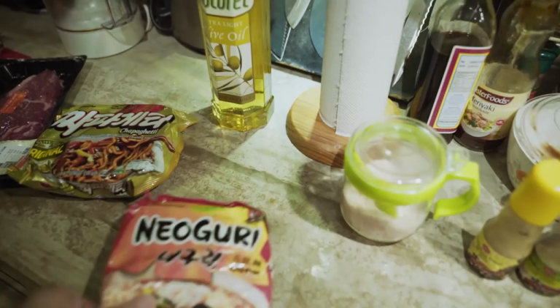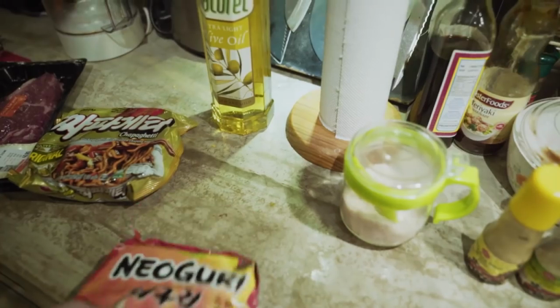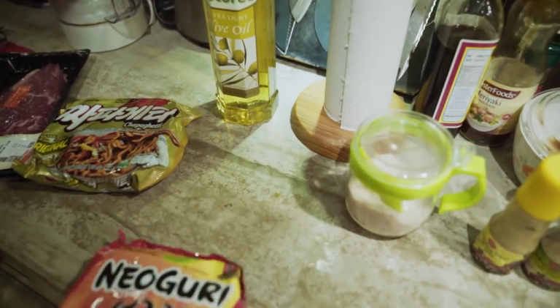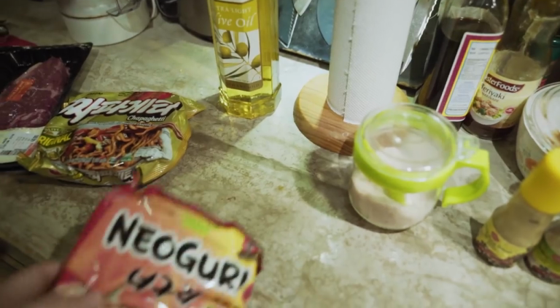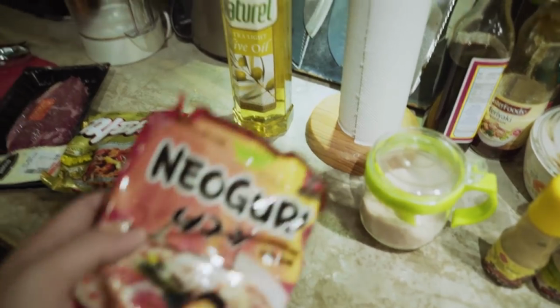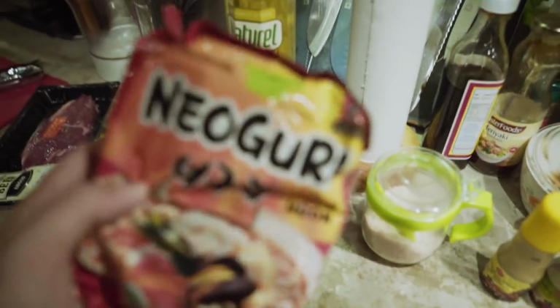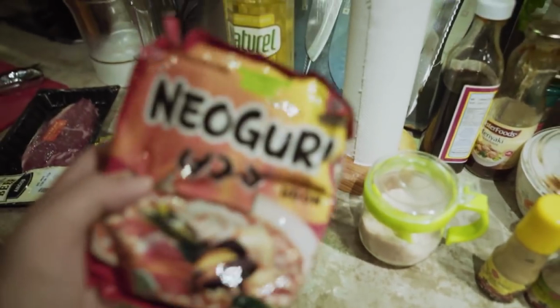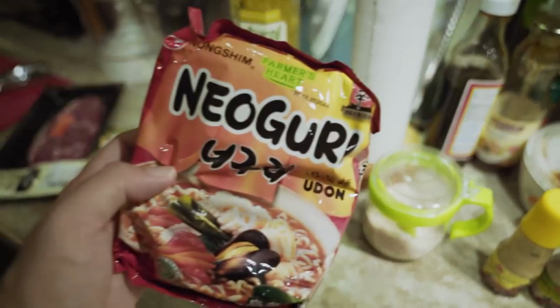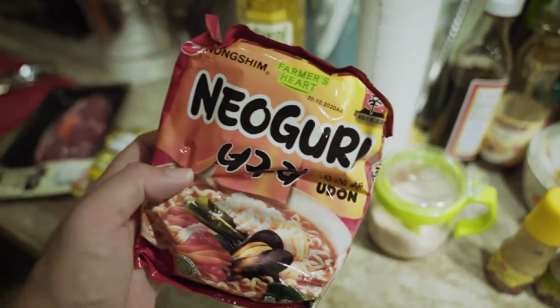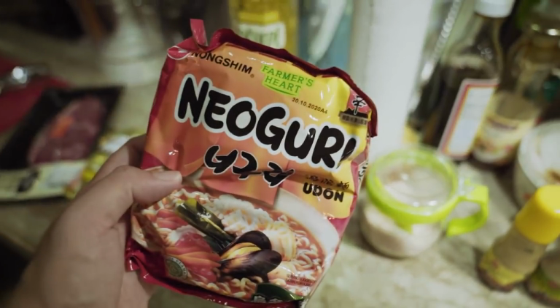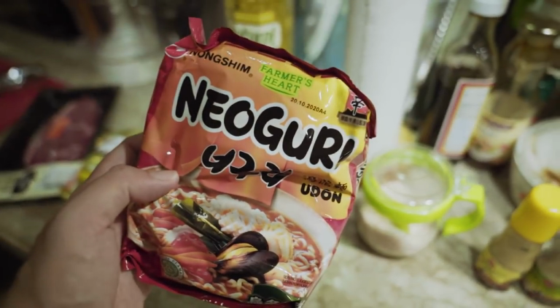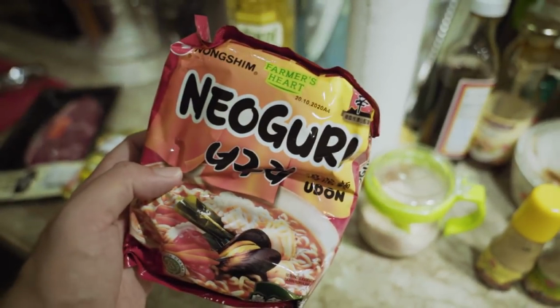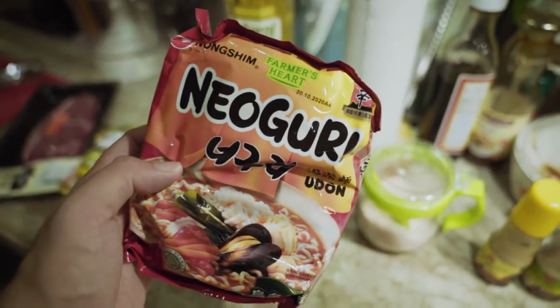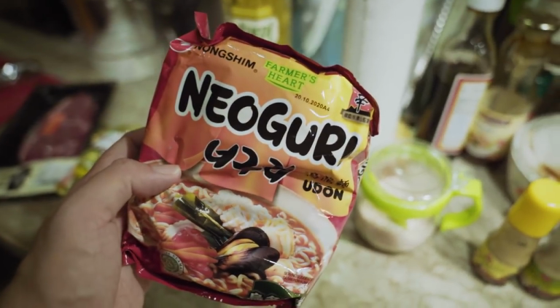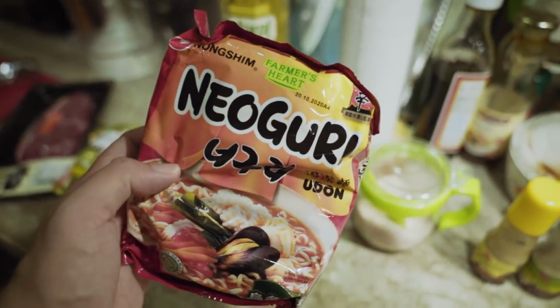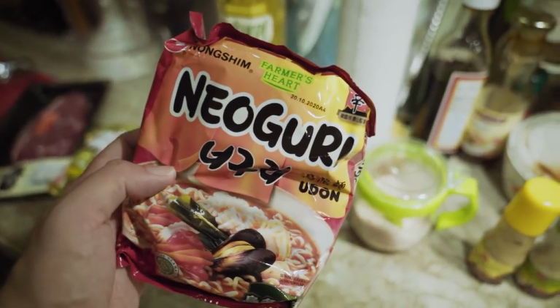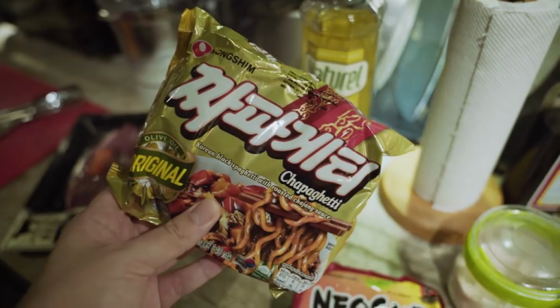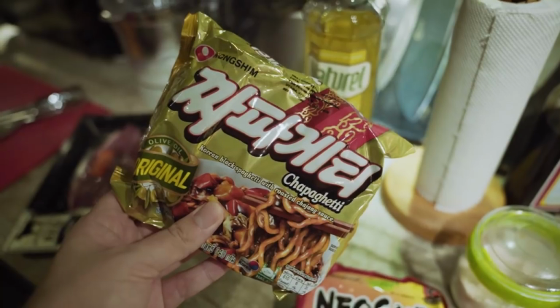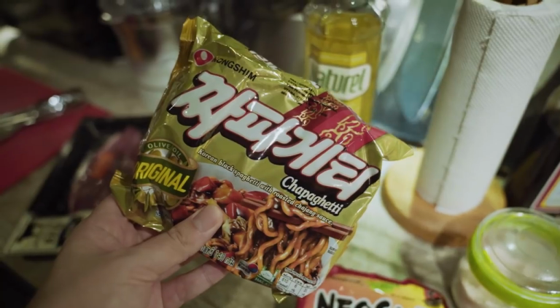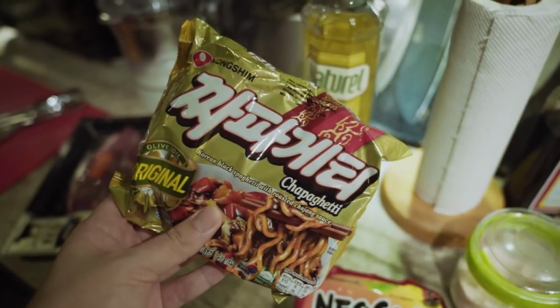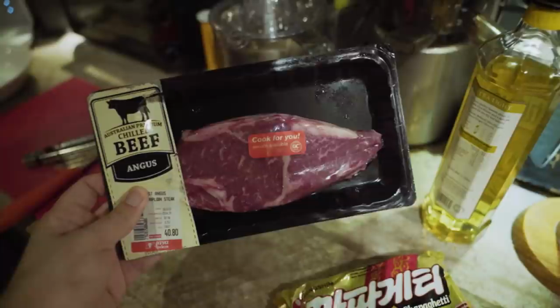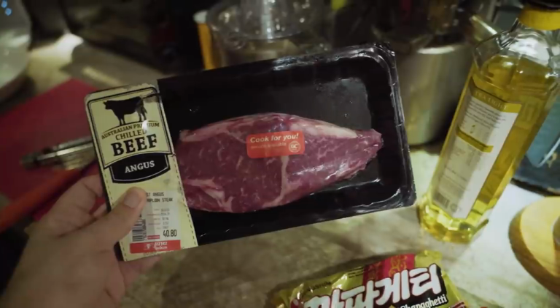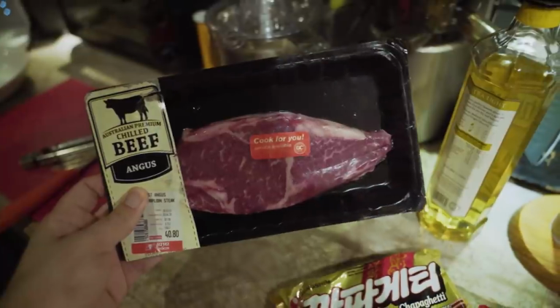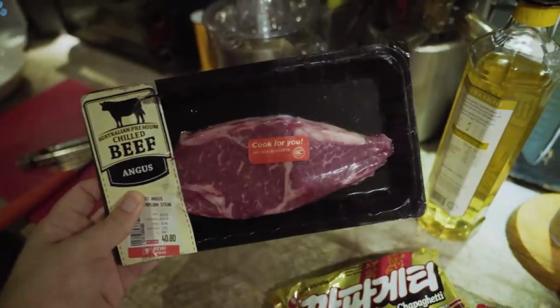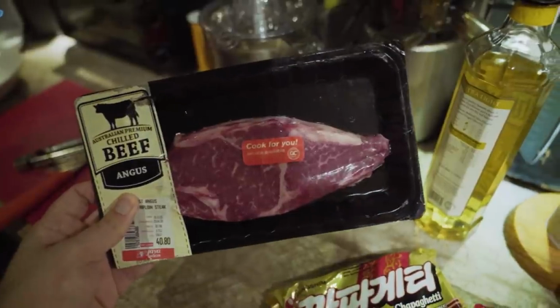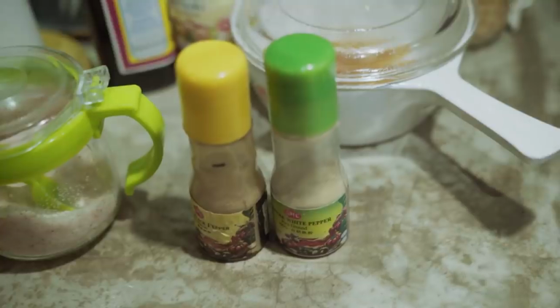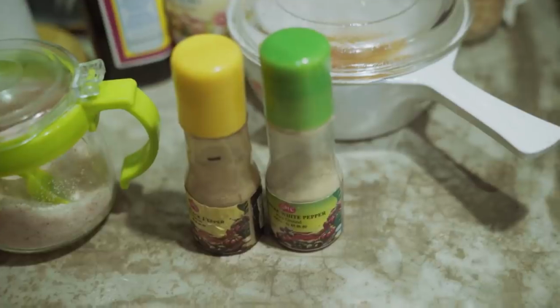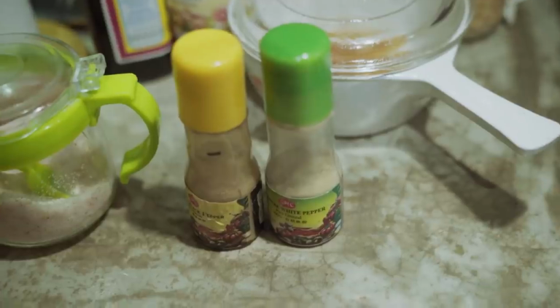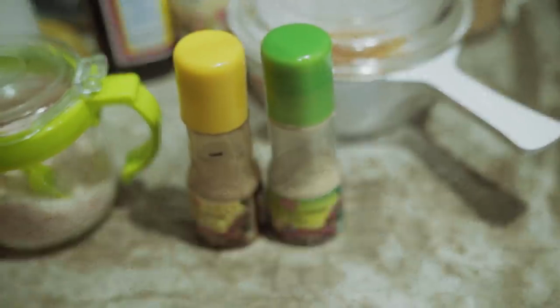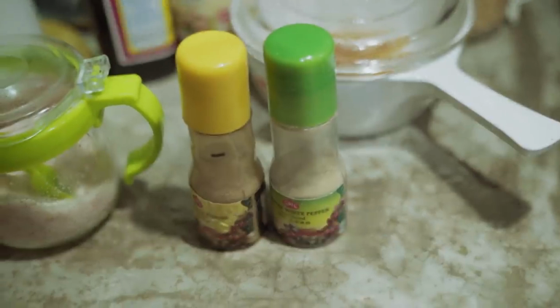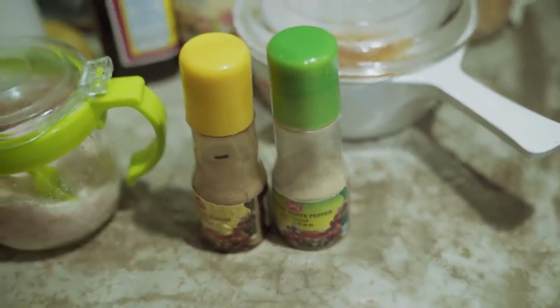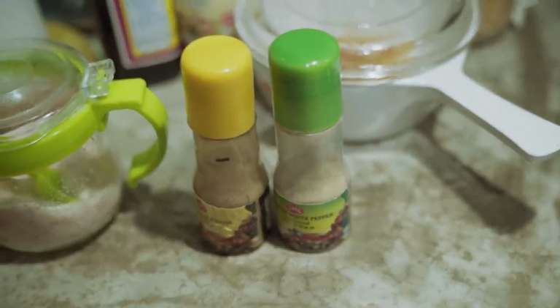So here's what you need. You need some nioguri, chapaguri, beef, salt and pepper.